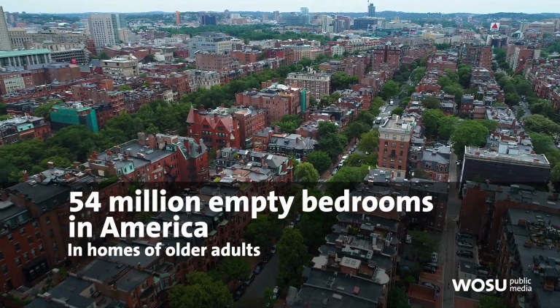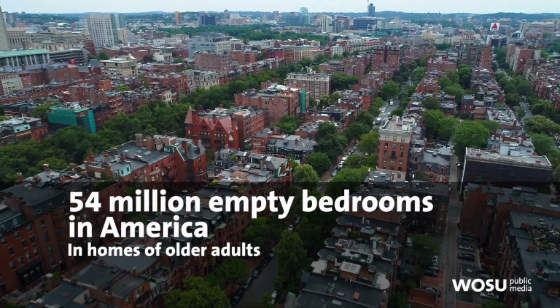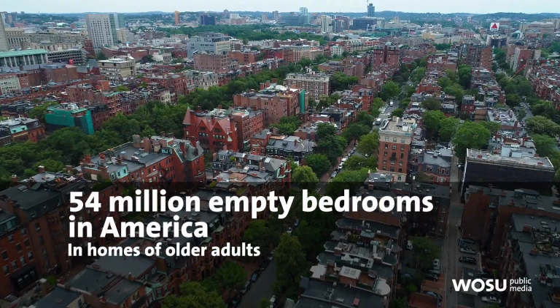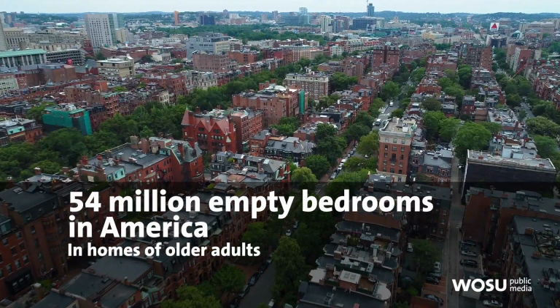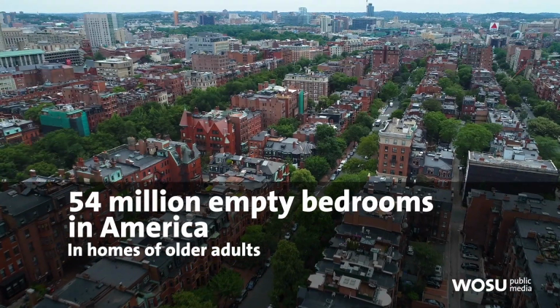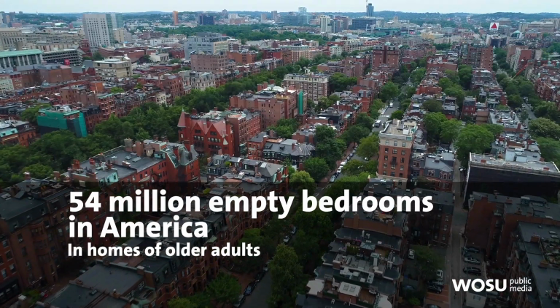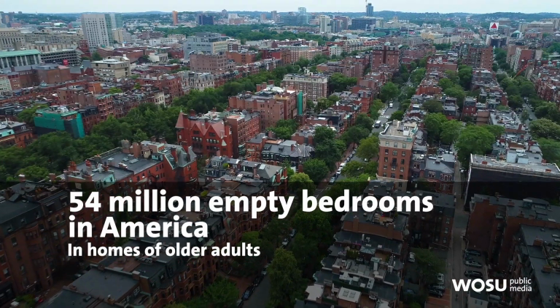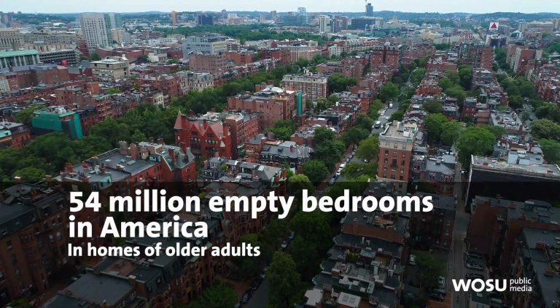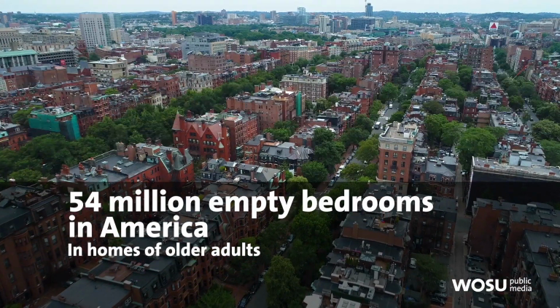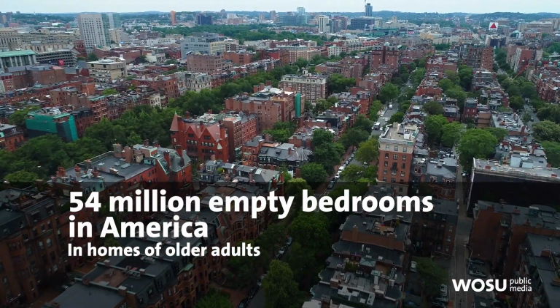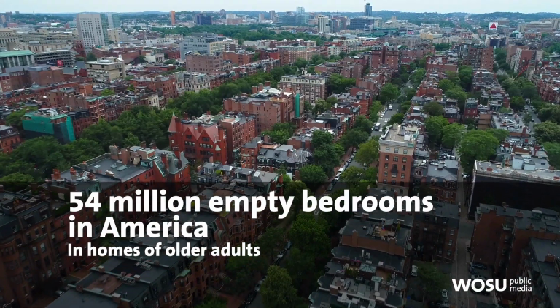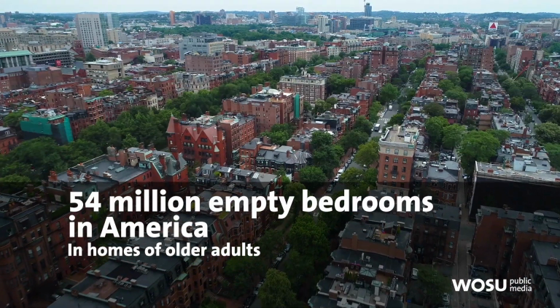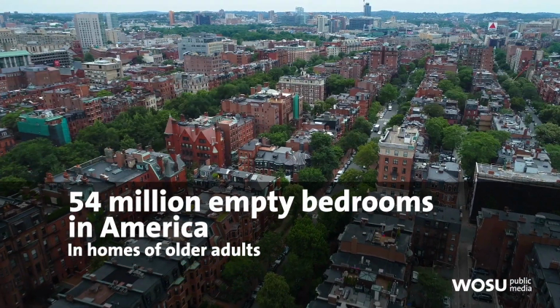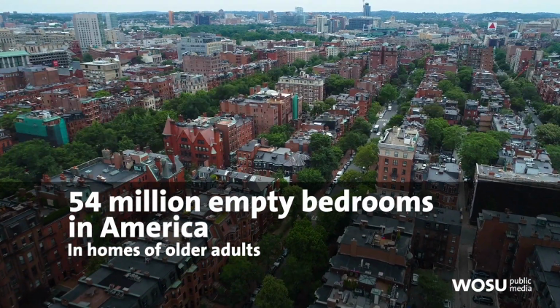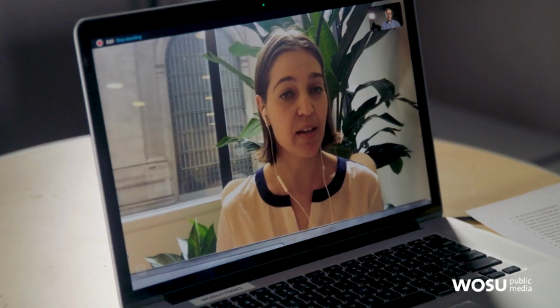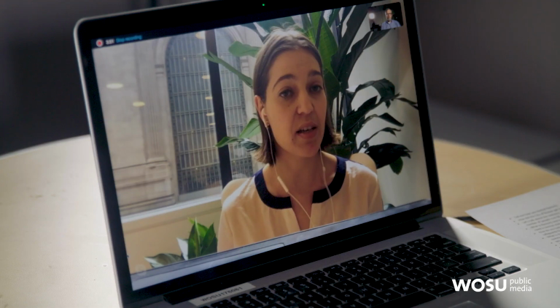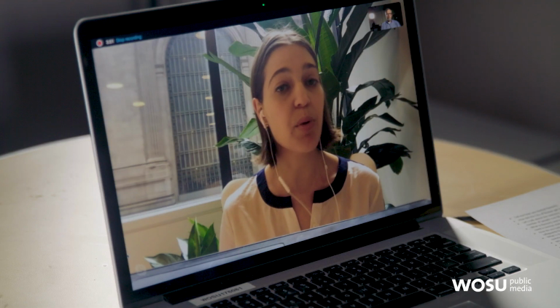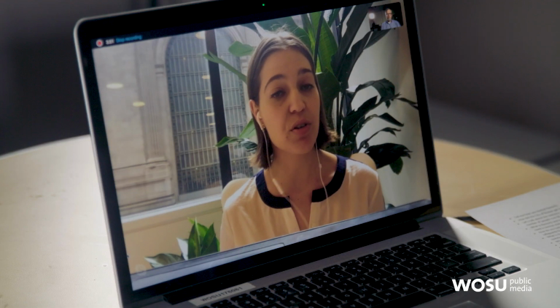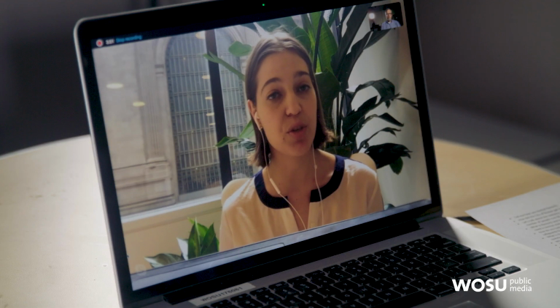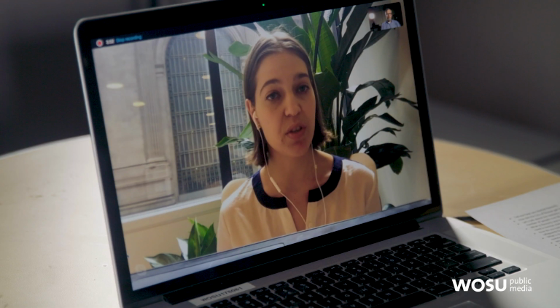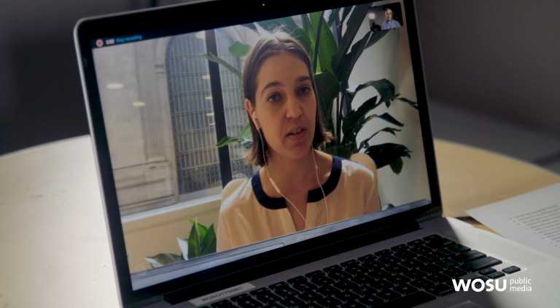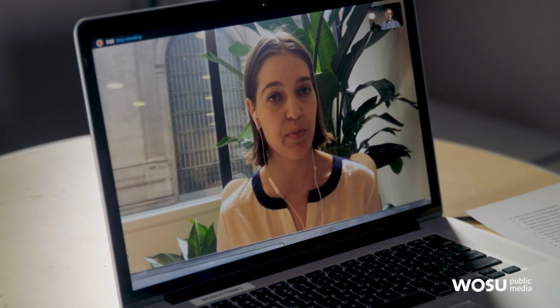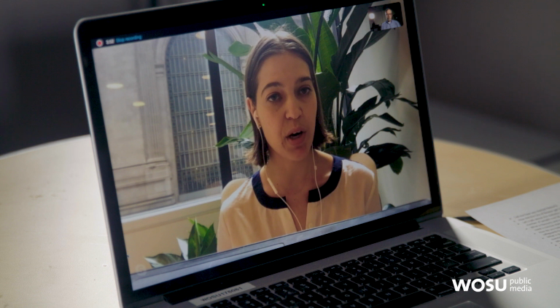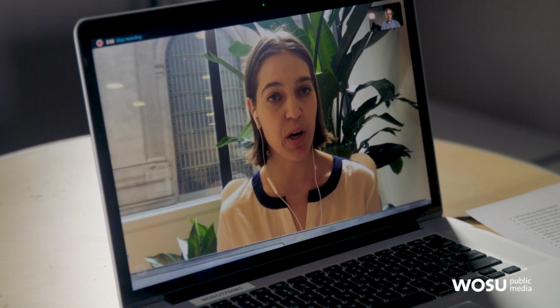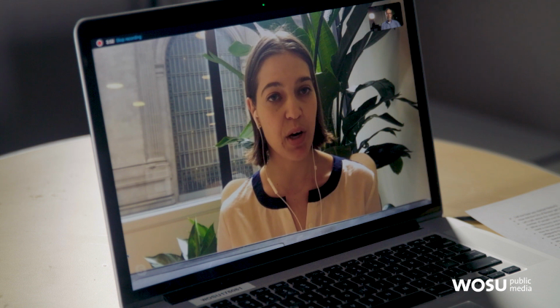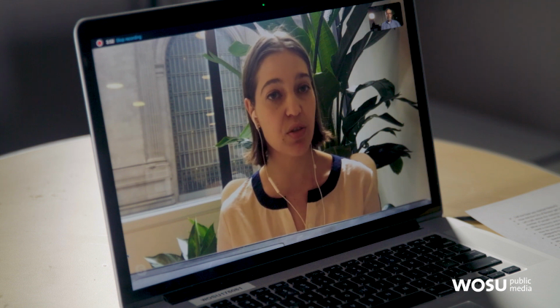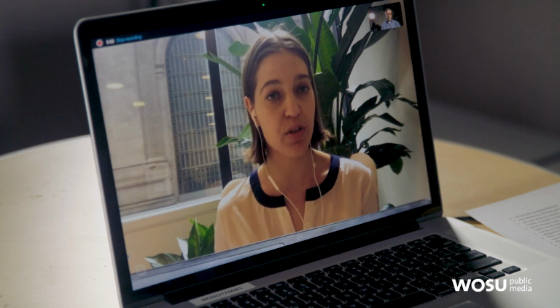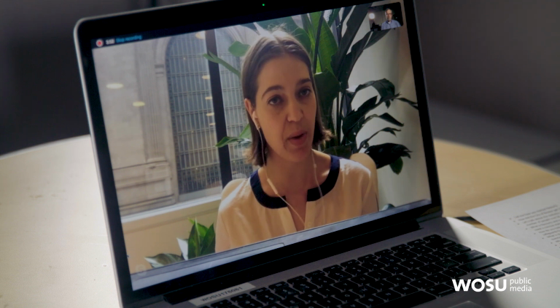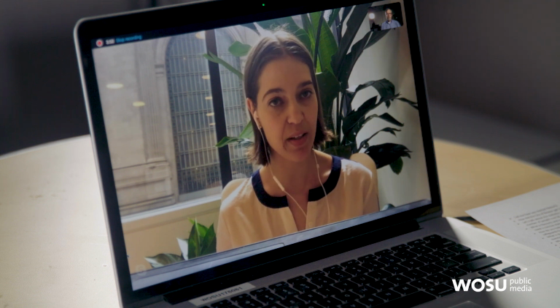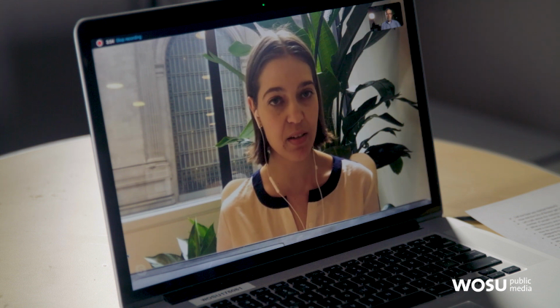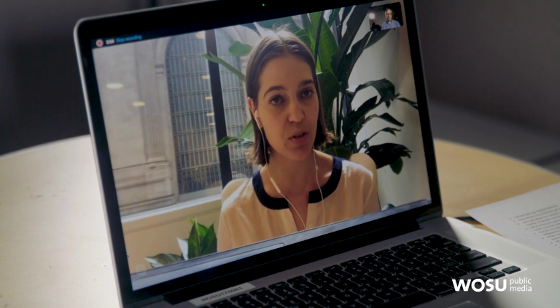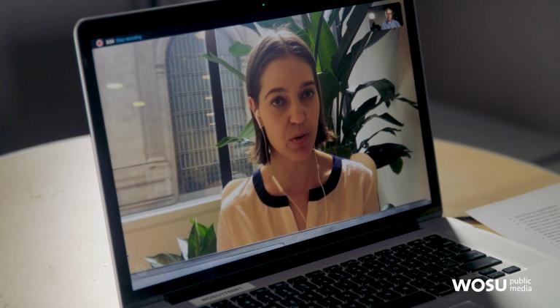Two weeks after I graduated MIT, I had a signed partnership with the city of Boston to launch a pilot locally.